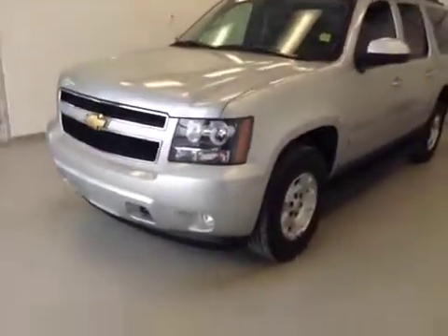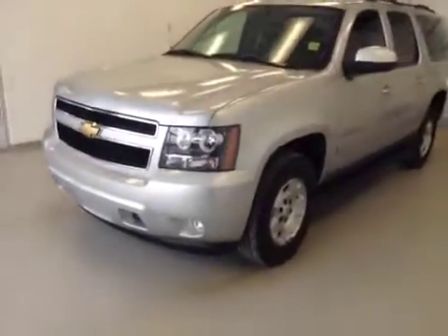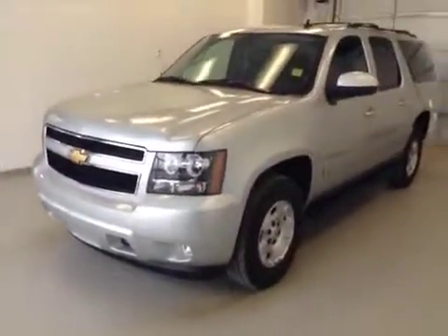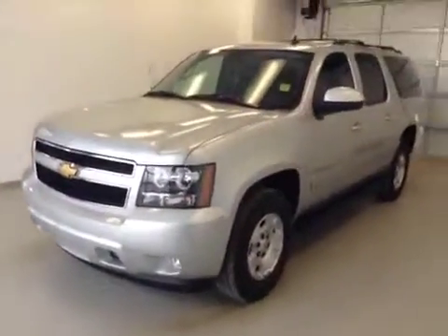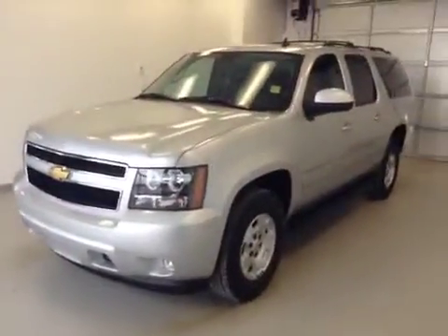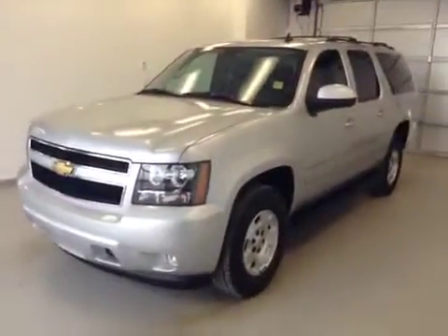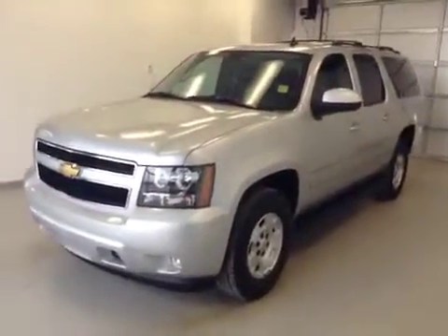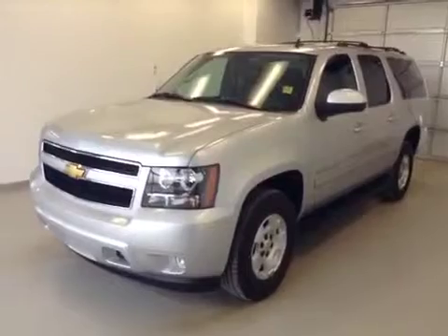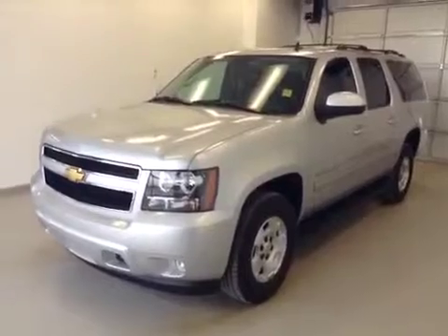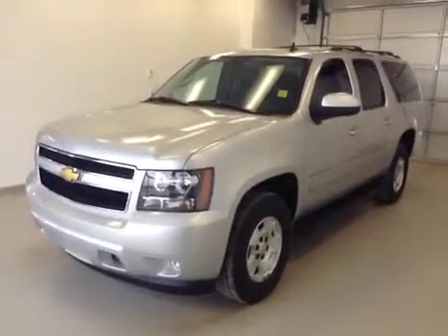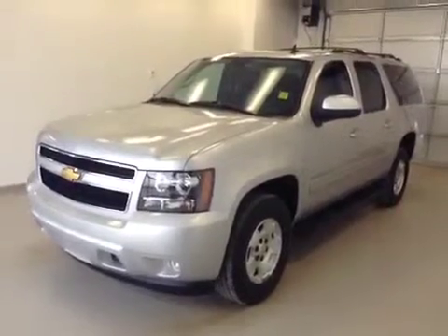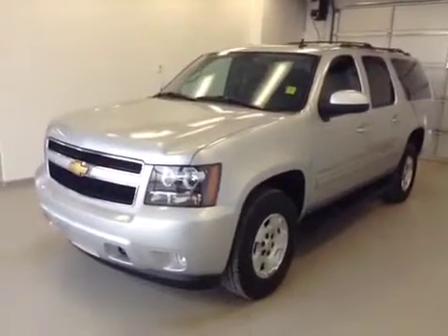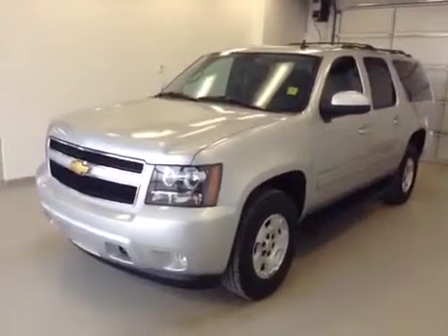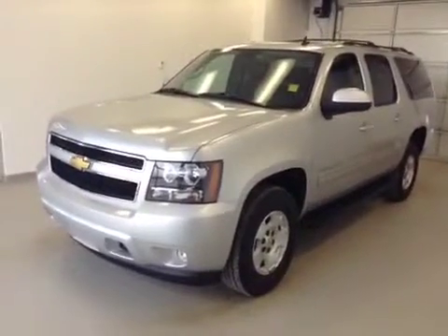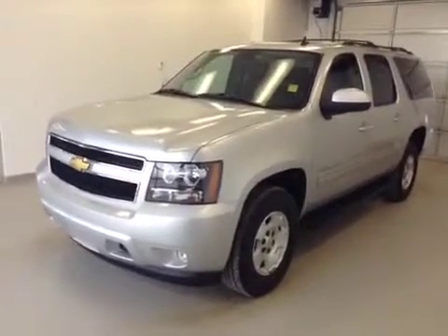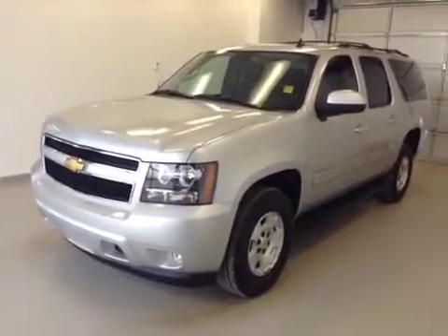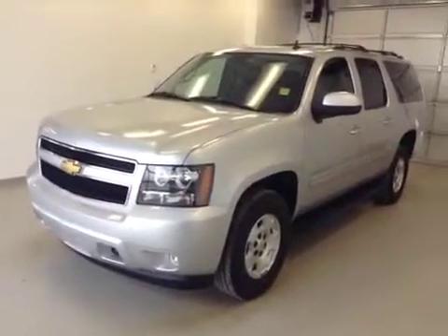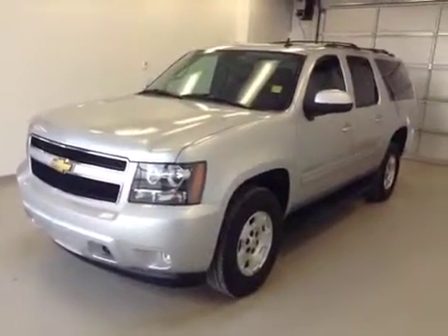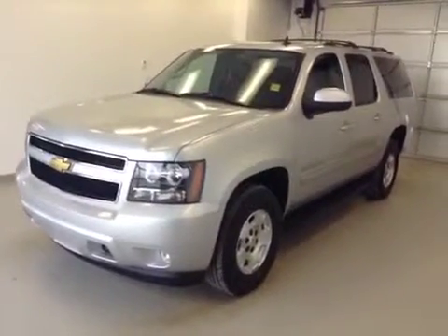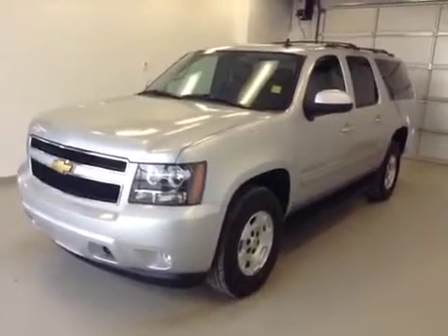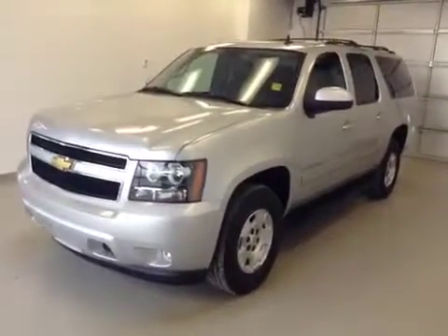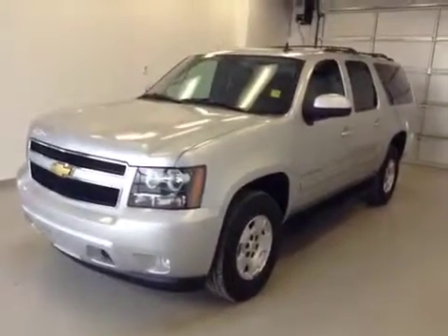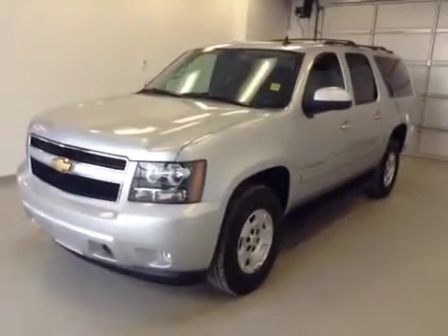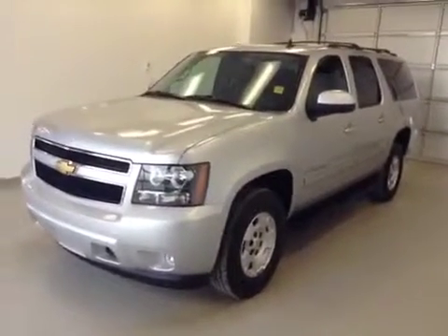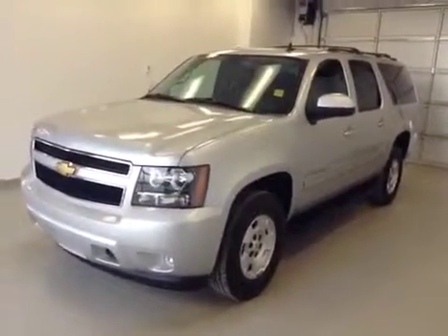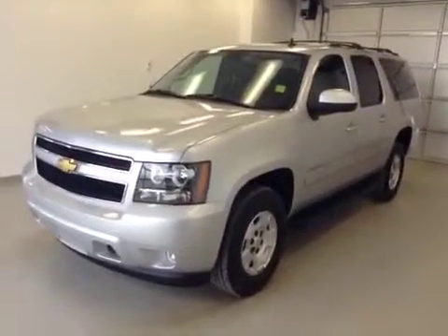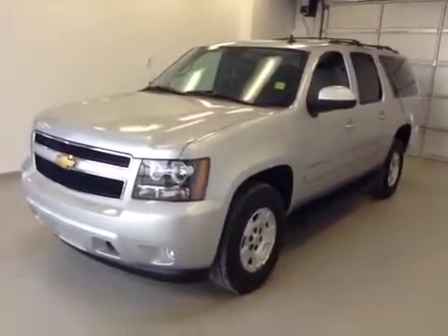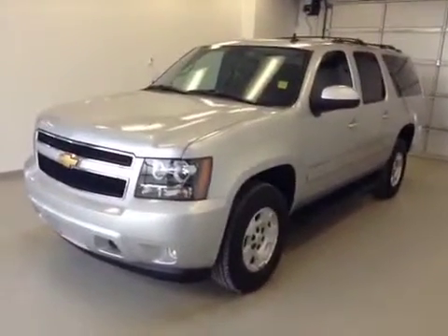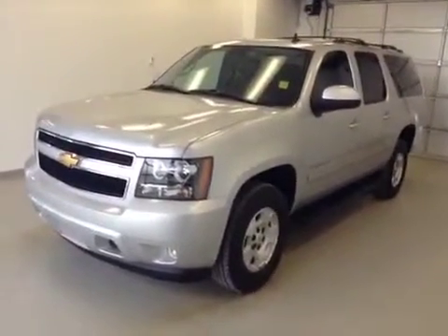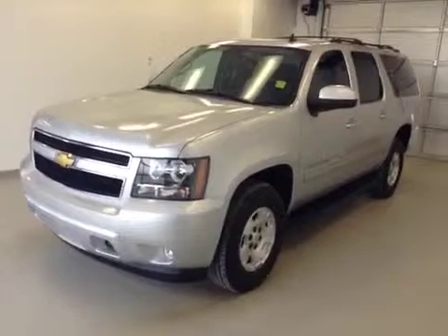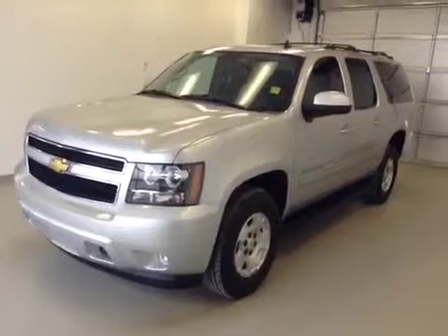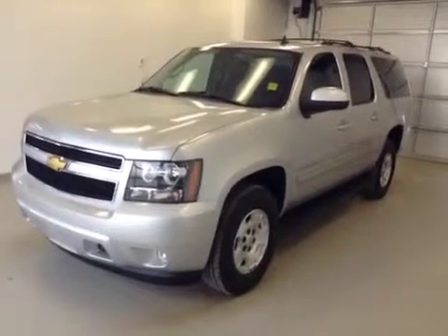This is stock number 130840, 2013 Chevy Suburban LT.